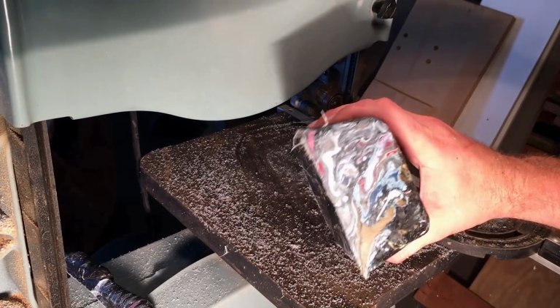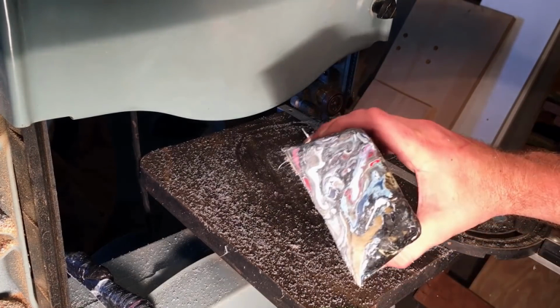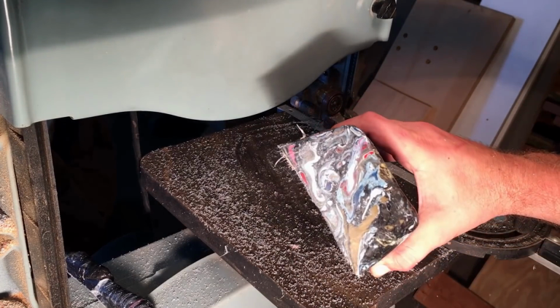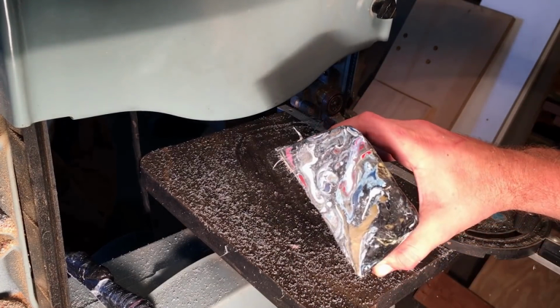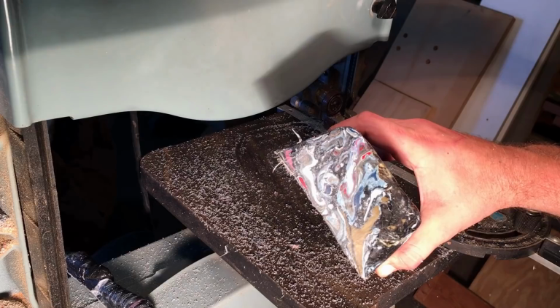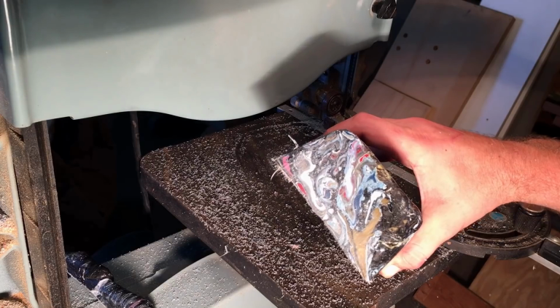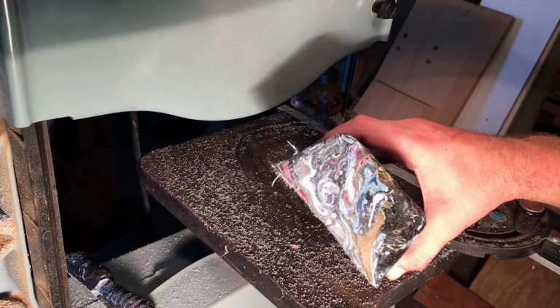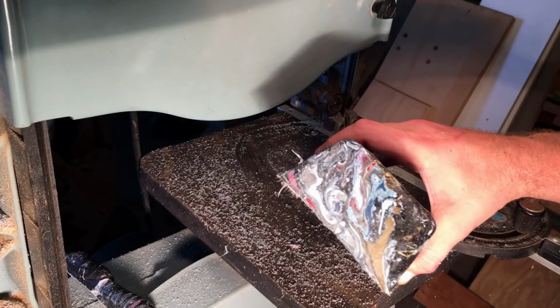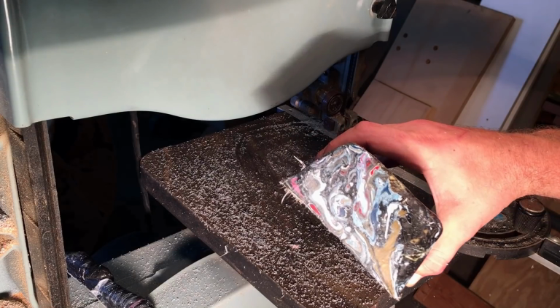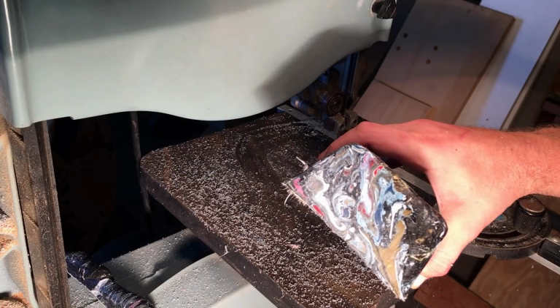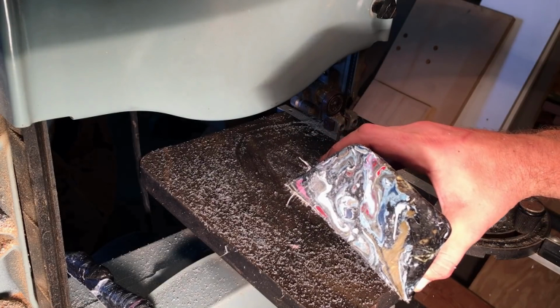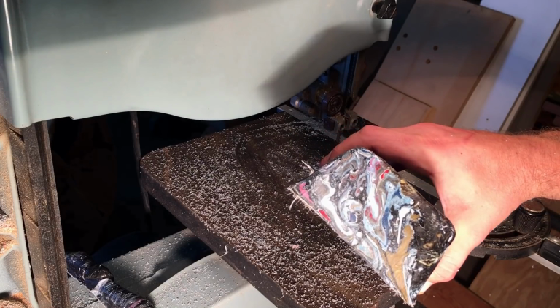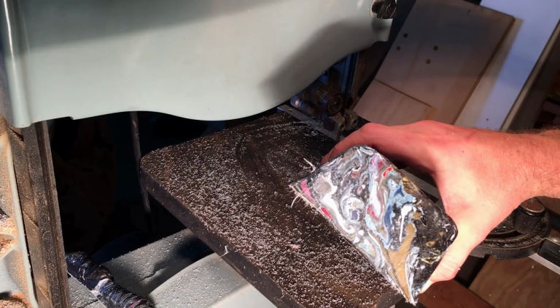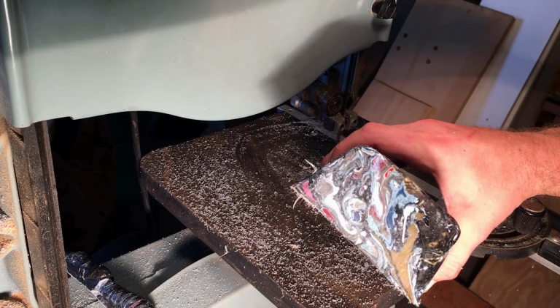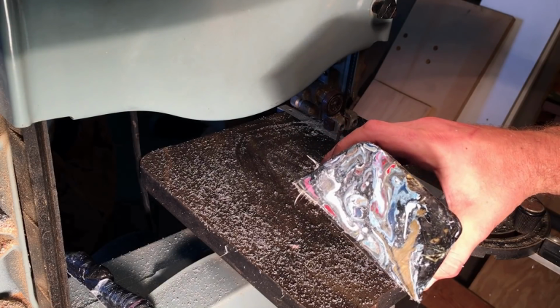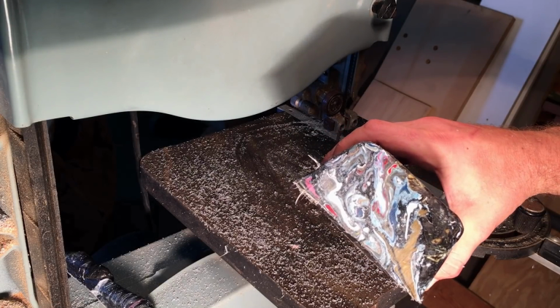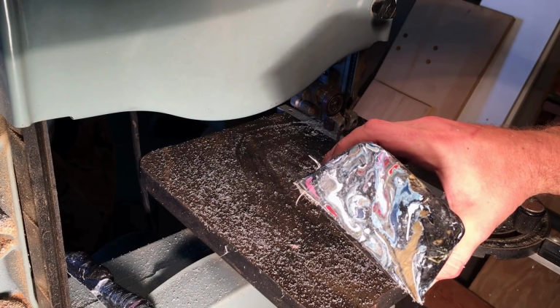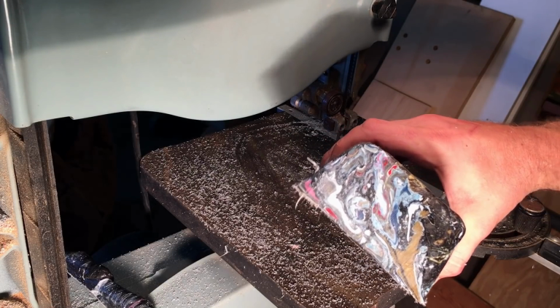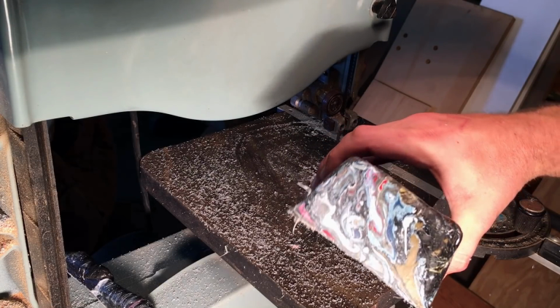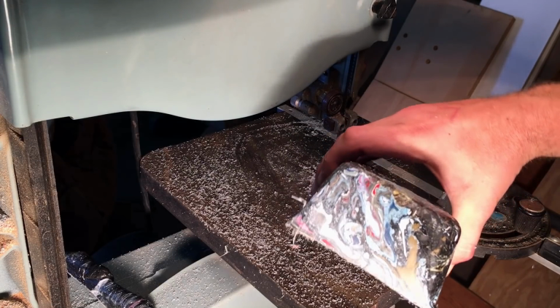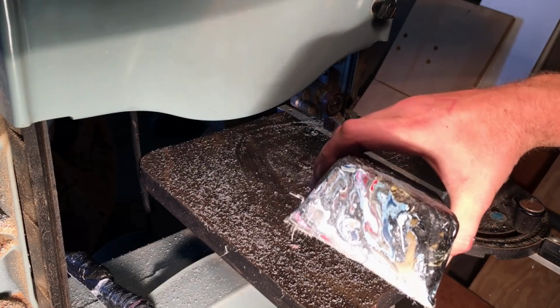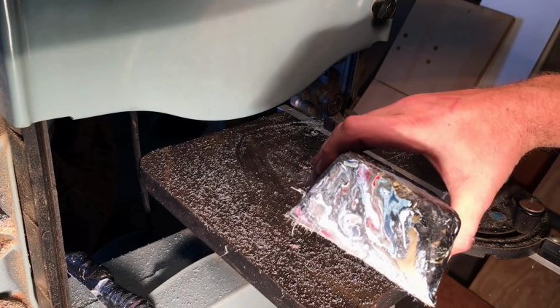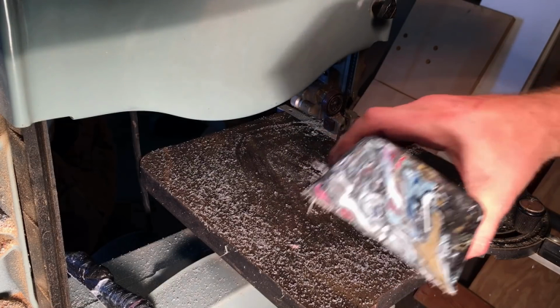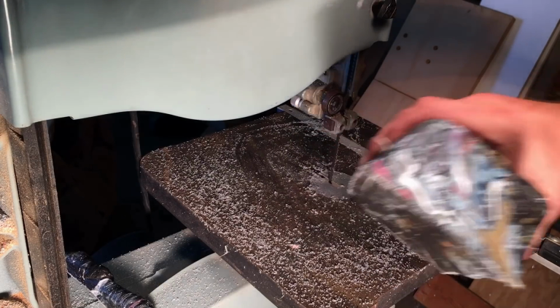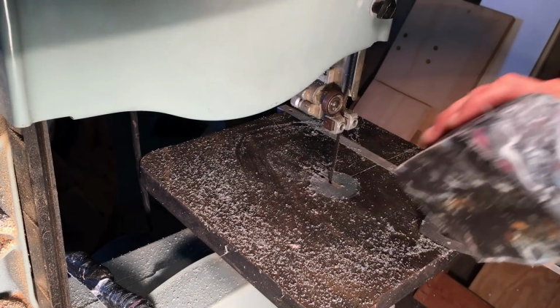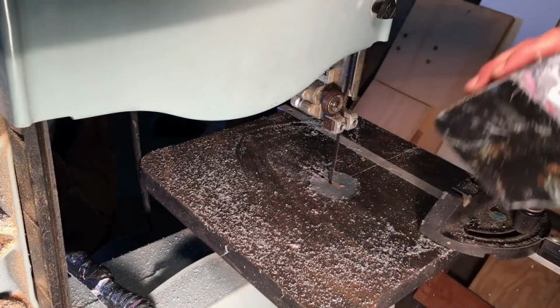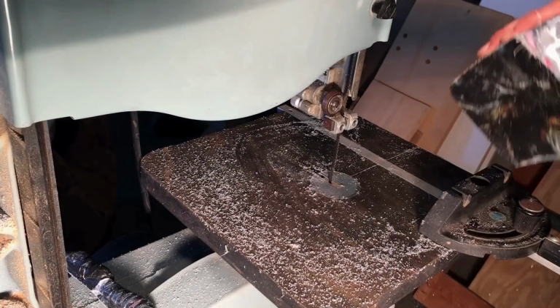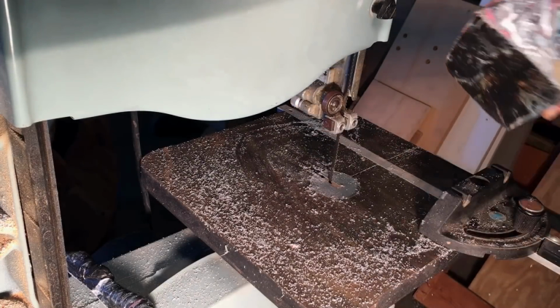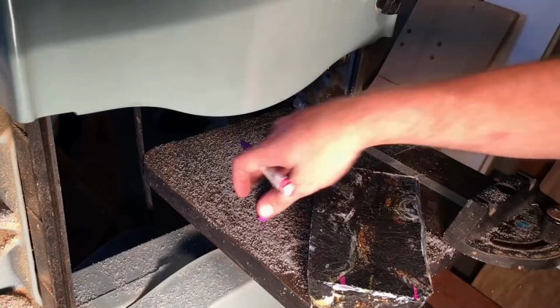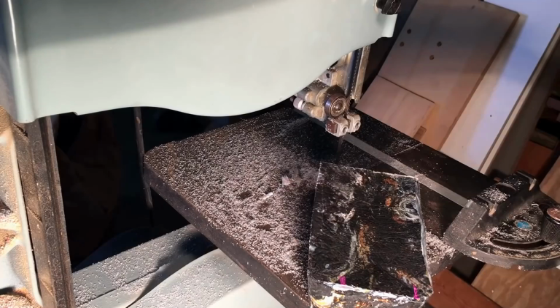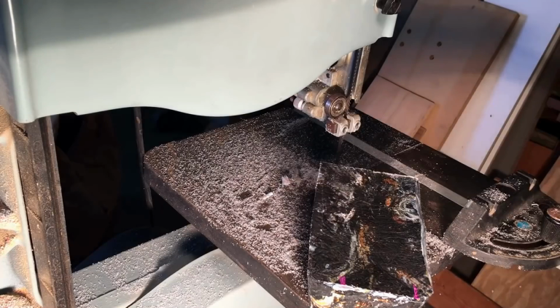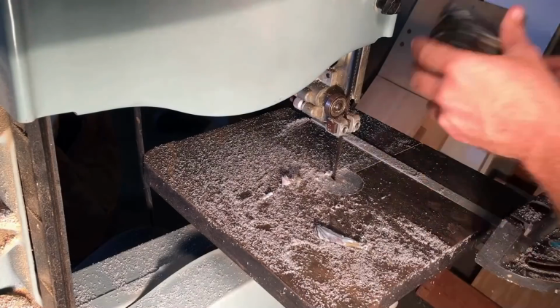Here you can see the marbling is becoming evident. It's really cool when you make the first cut.